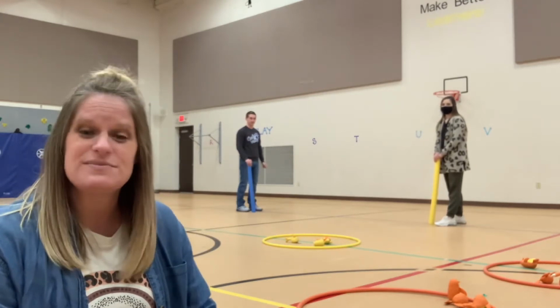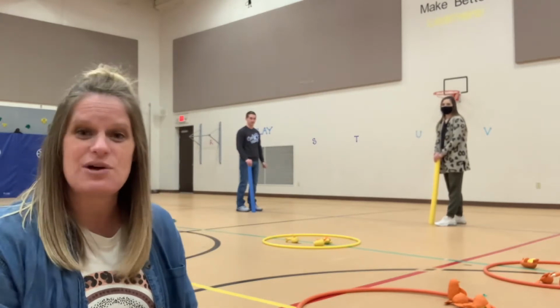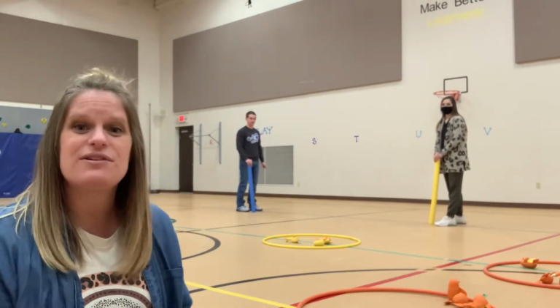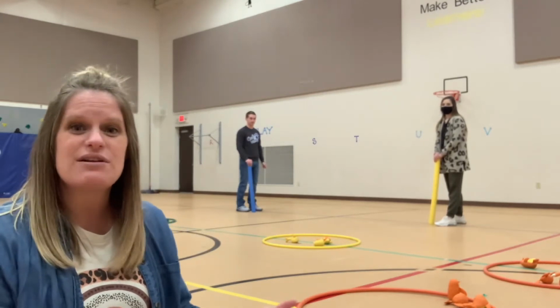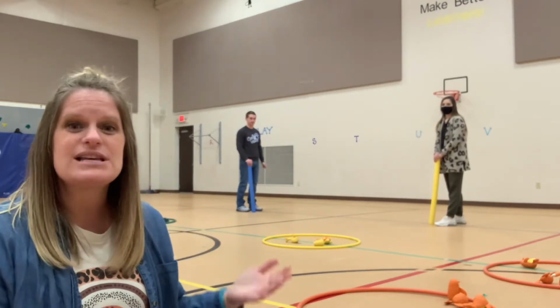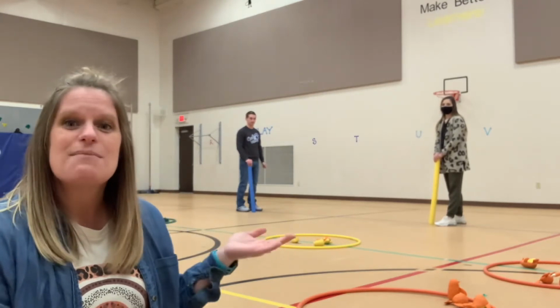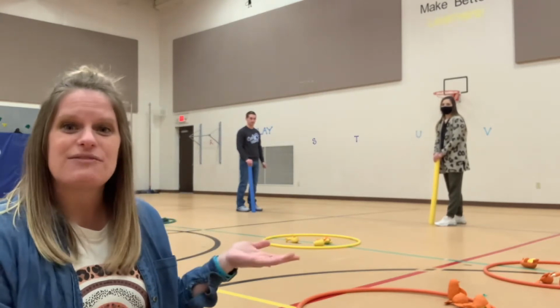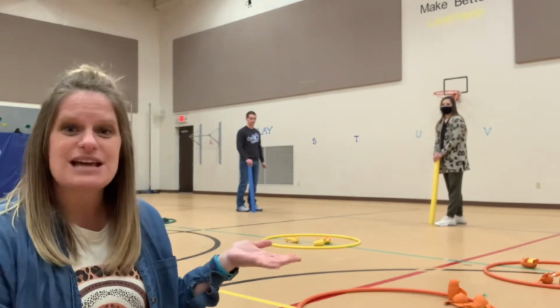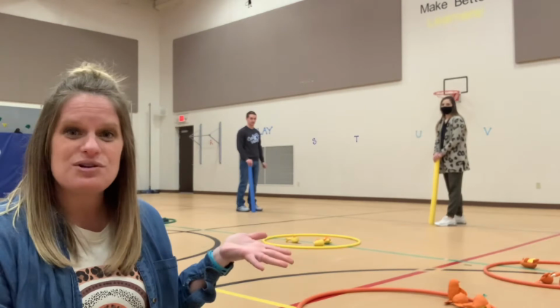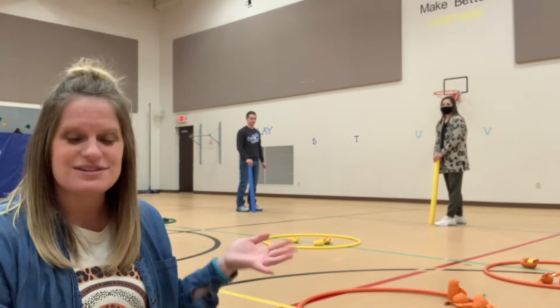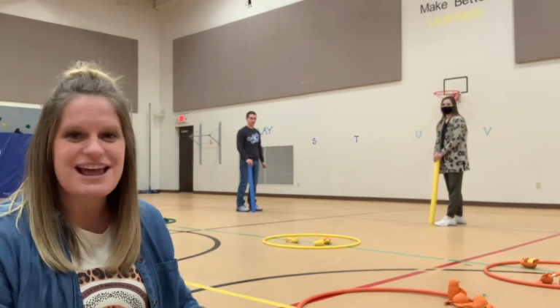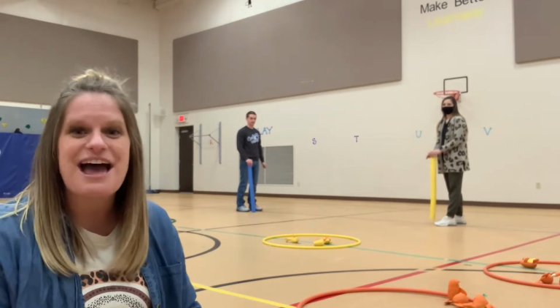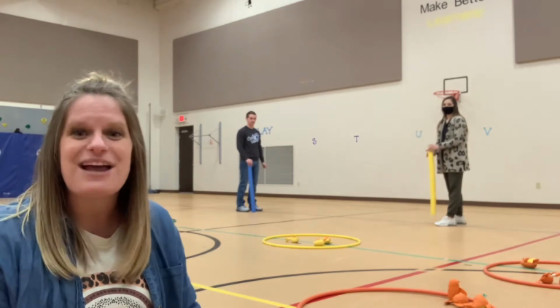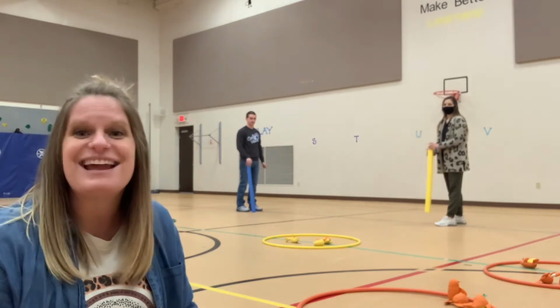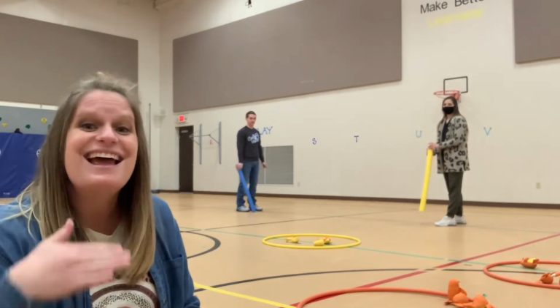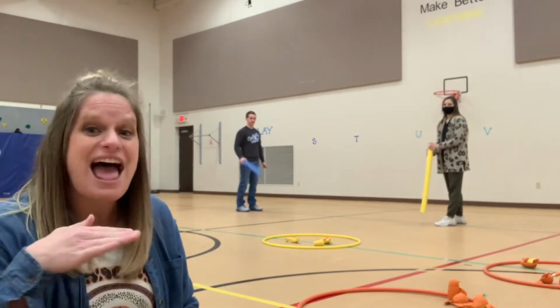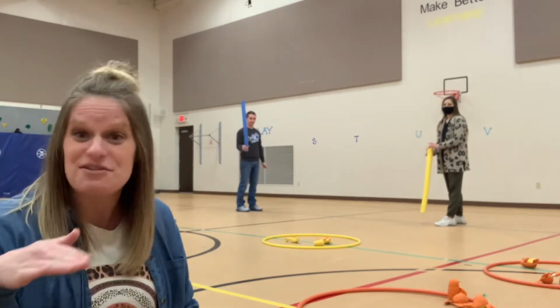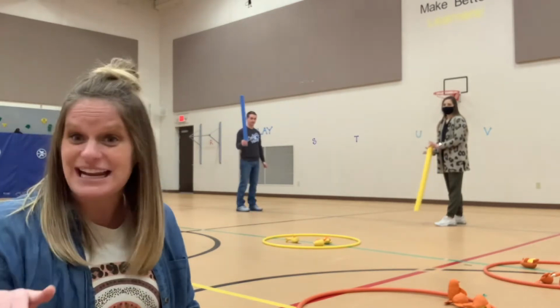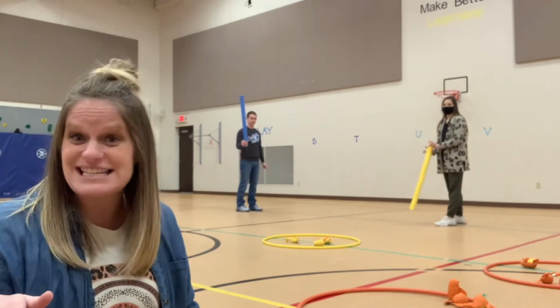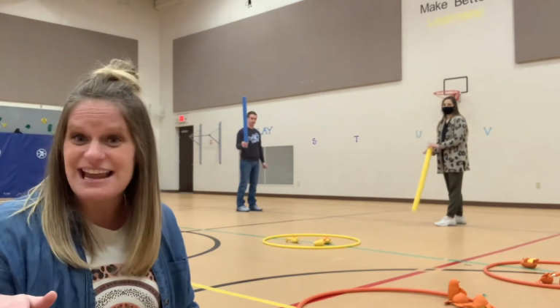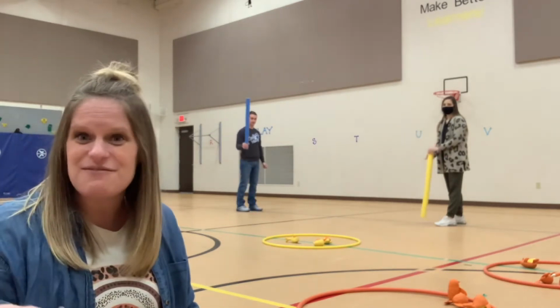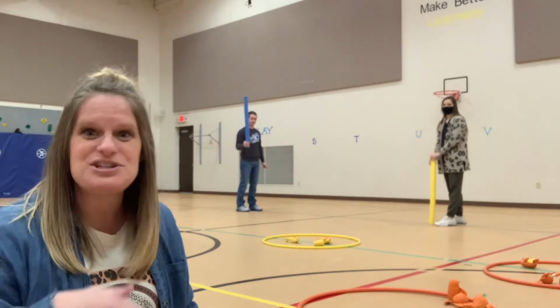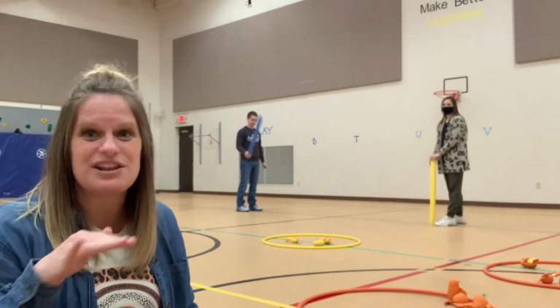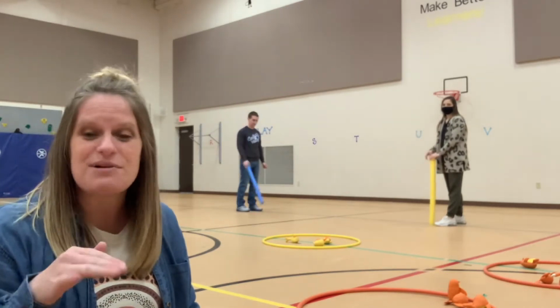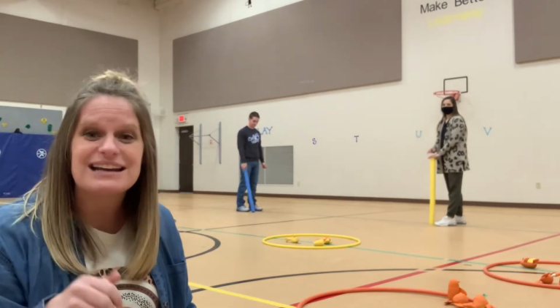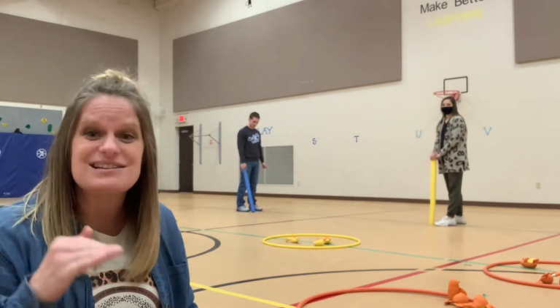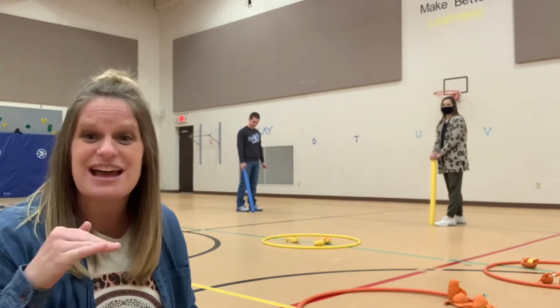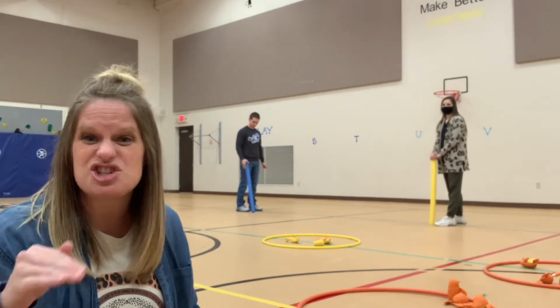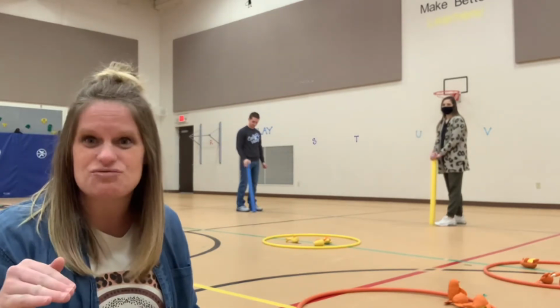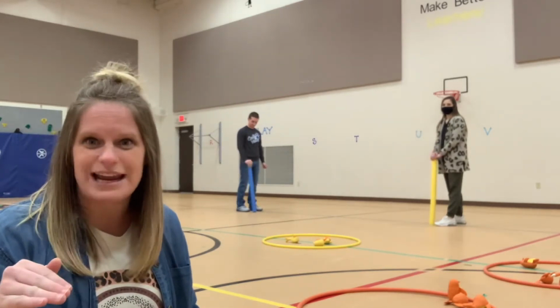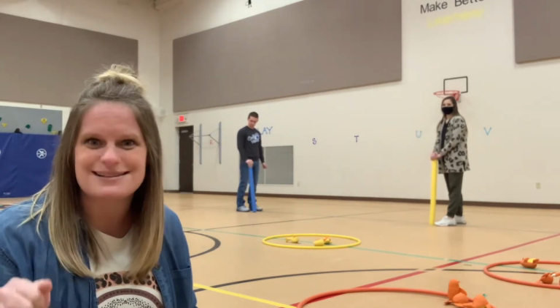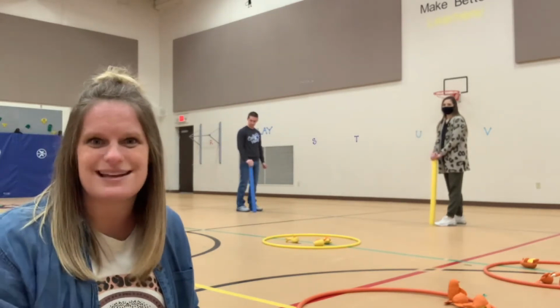So if you notice, my friends have noodles. That way everybody's safe, but you still get the practice of that striking skill.